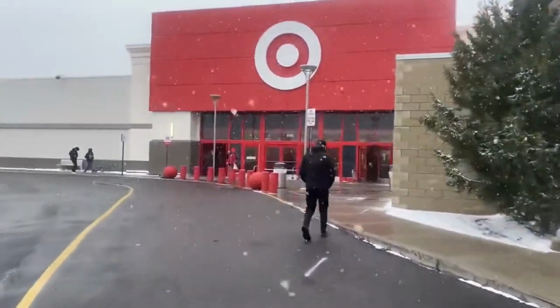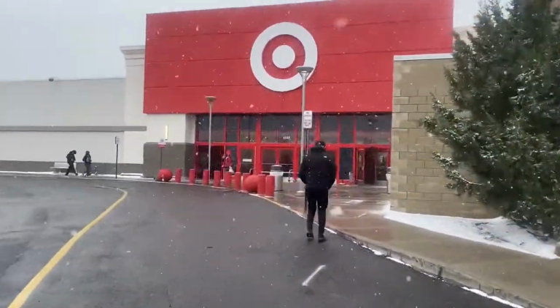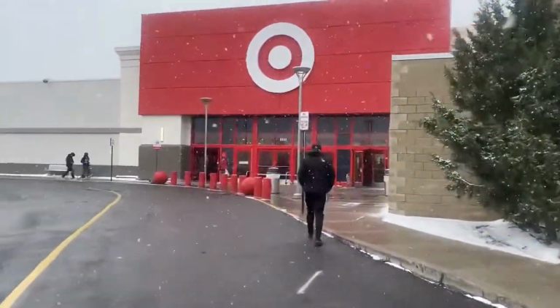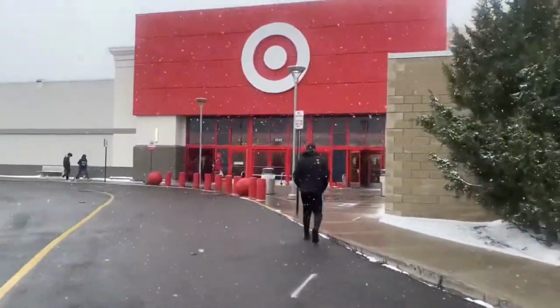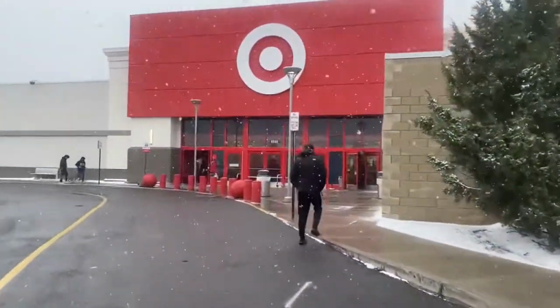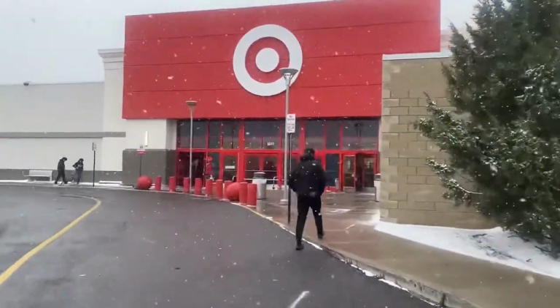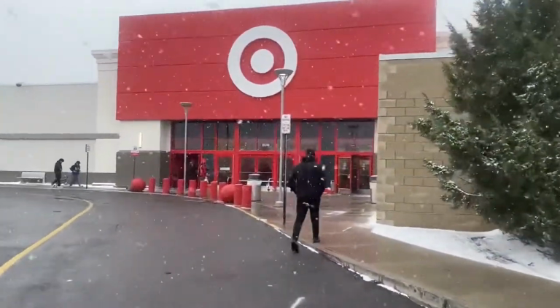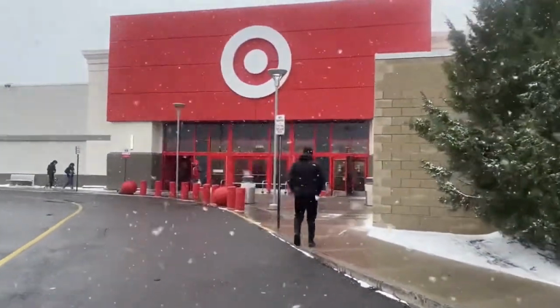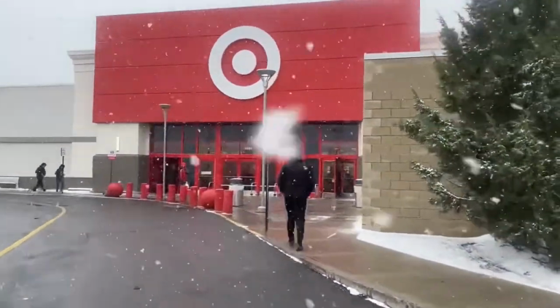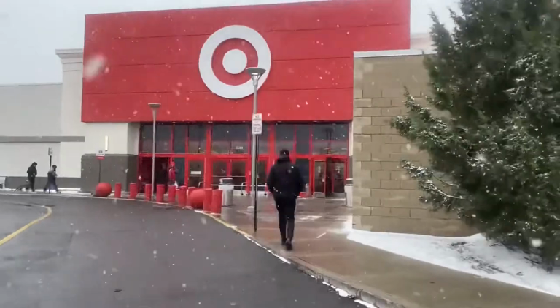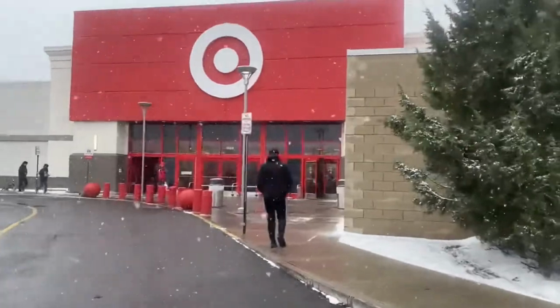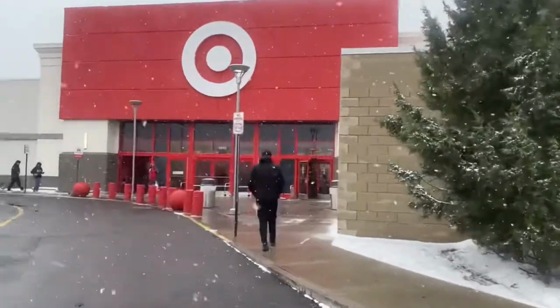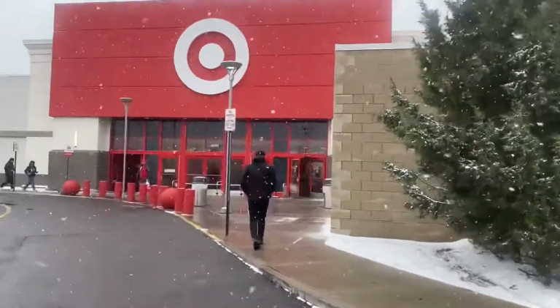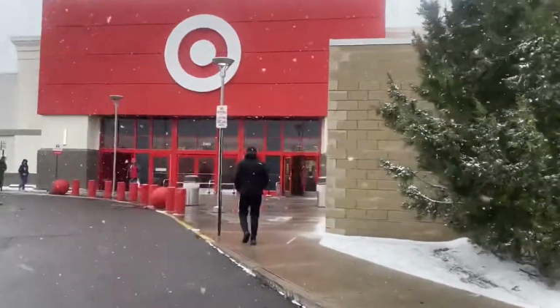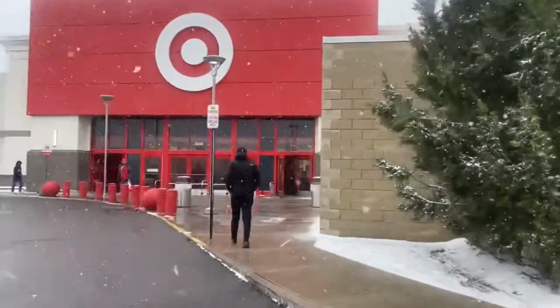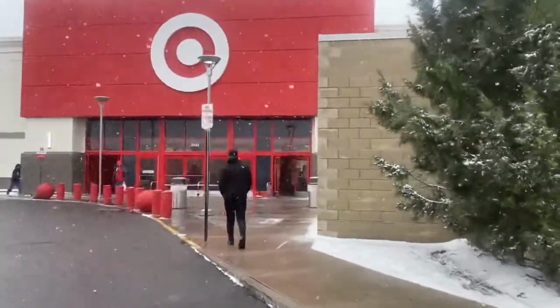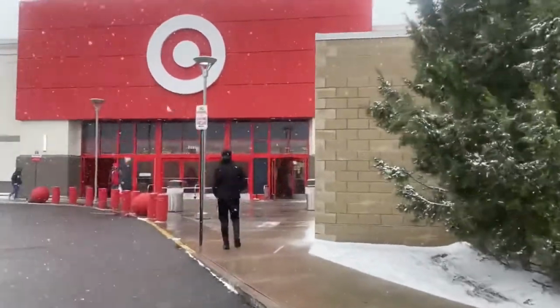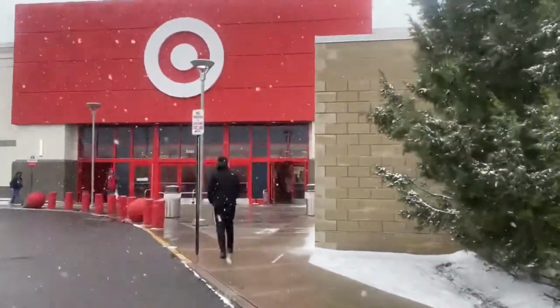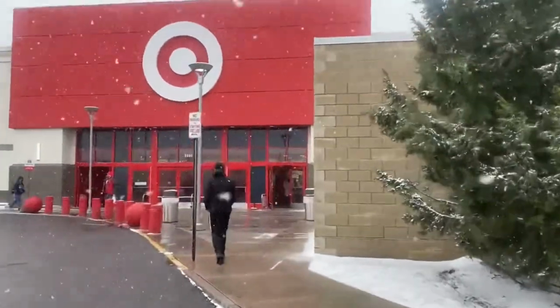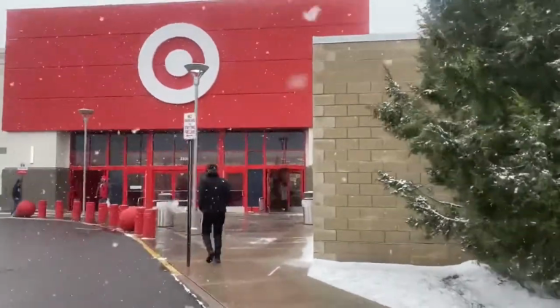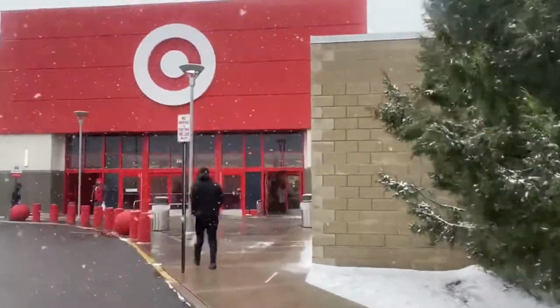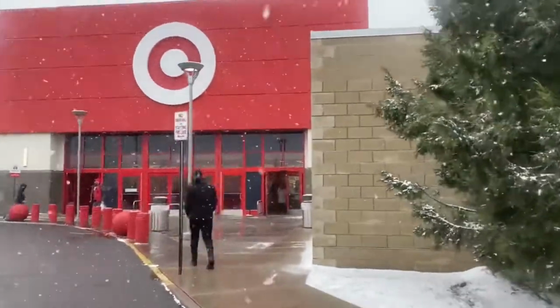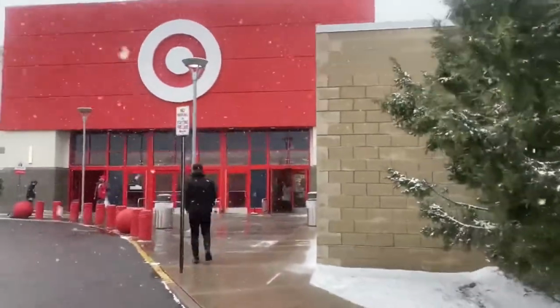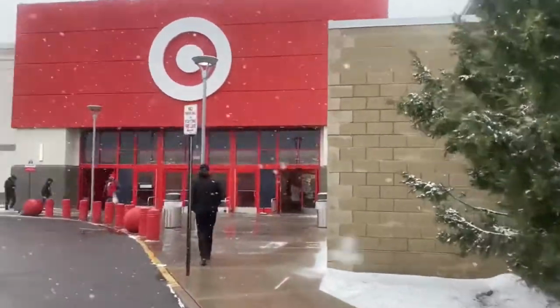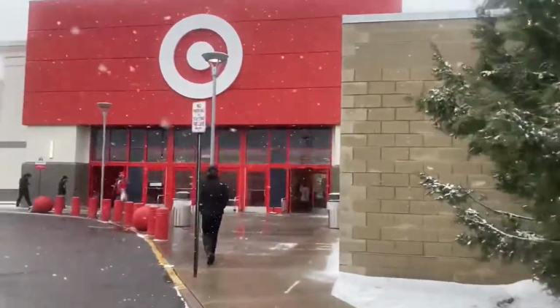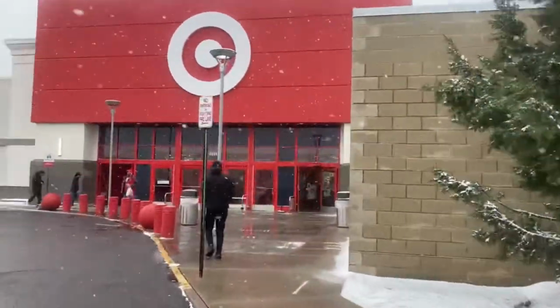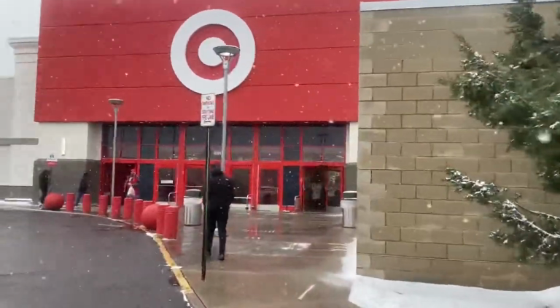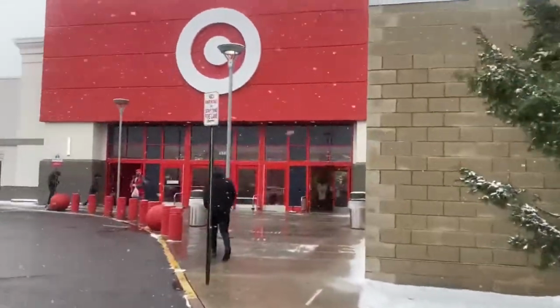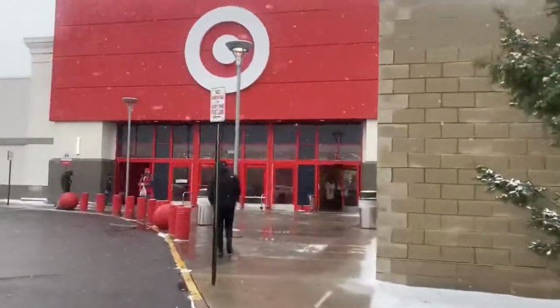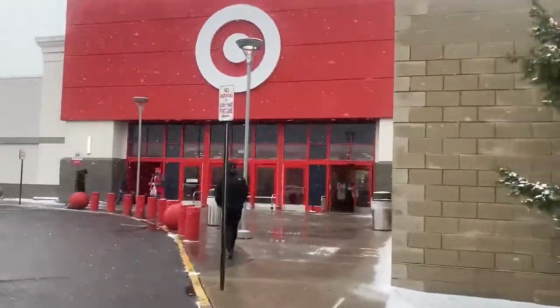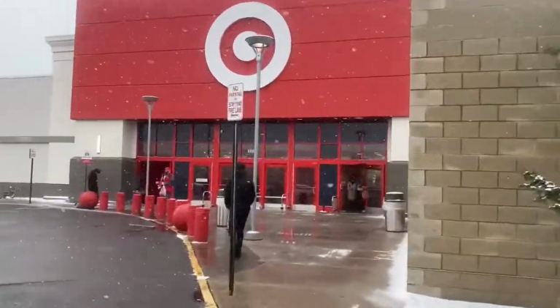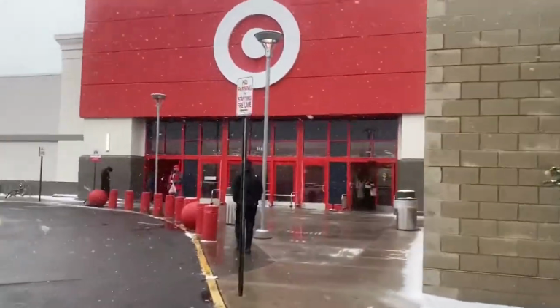Let's see what they got at Target today. They're running for the Brilliant Stars Pokémon boxes.